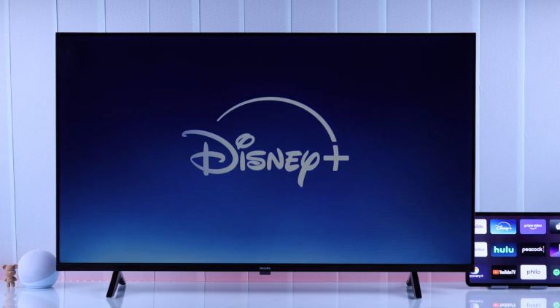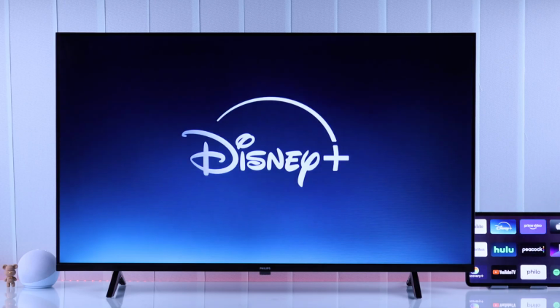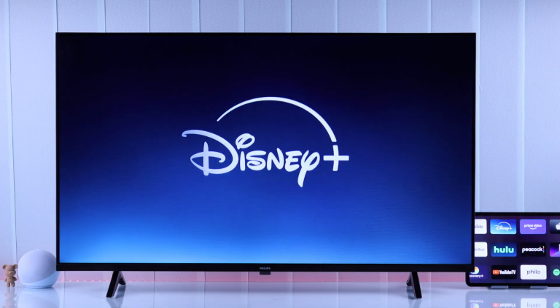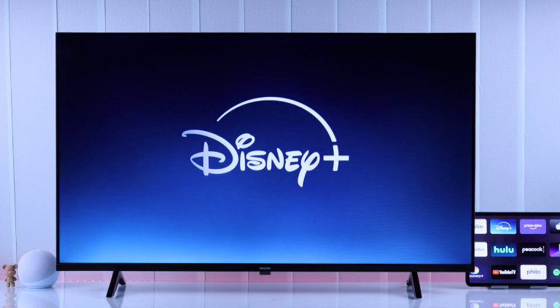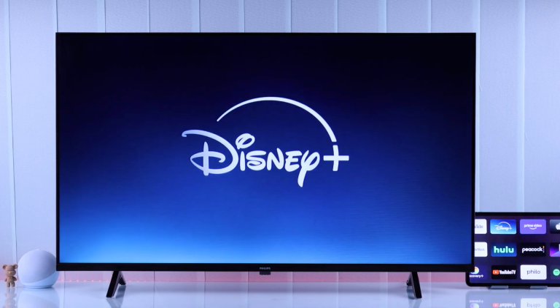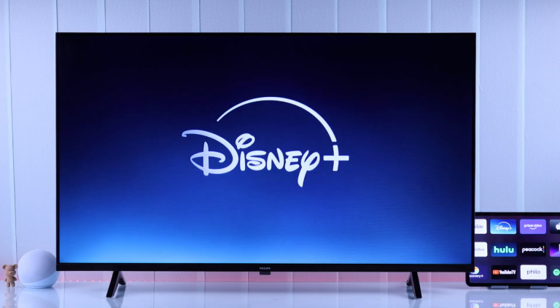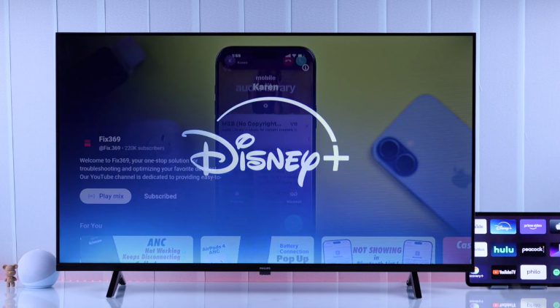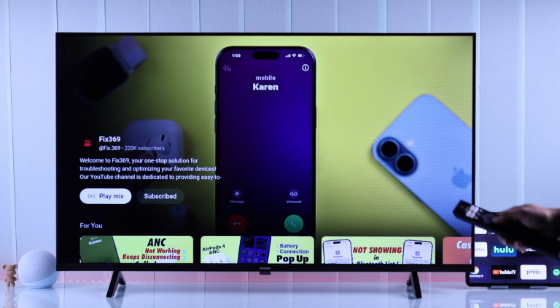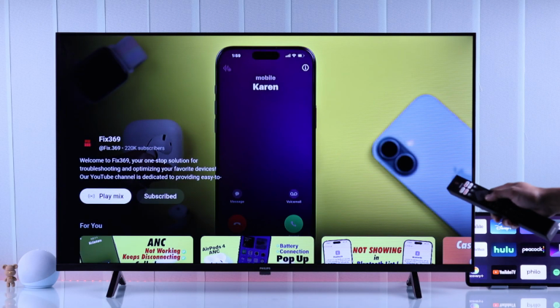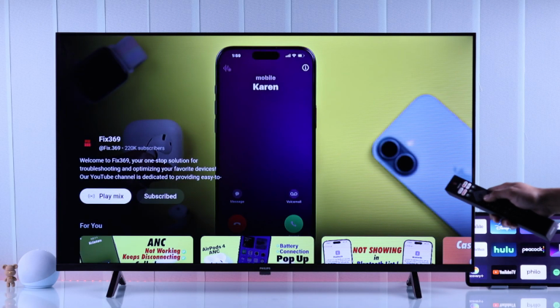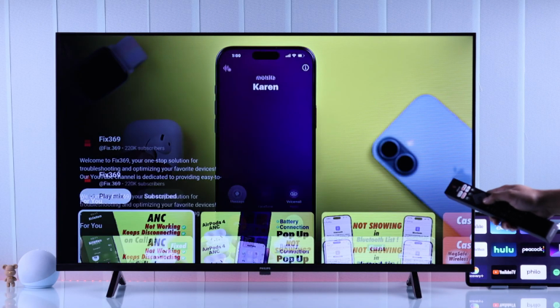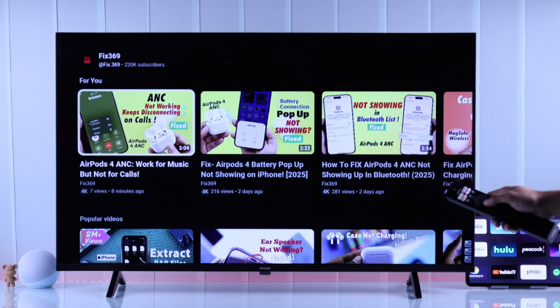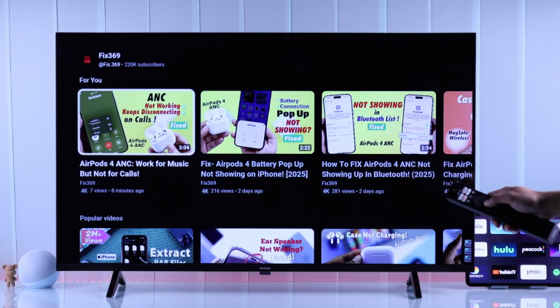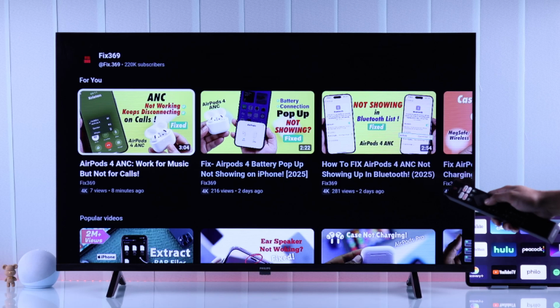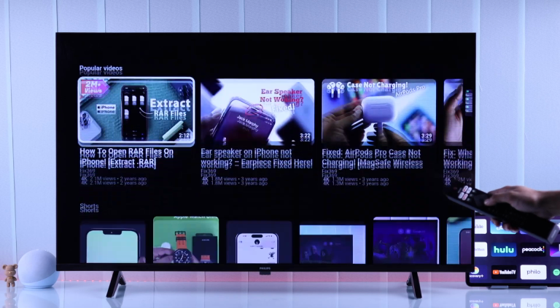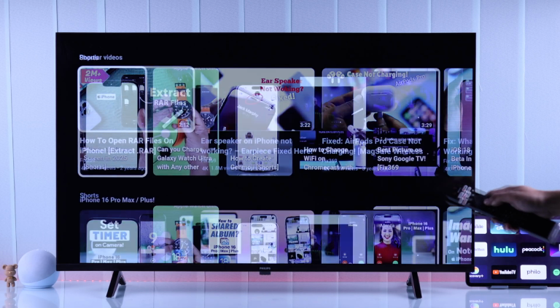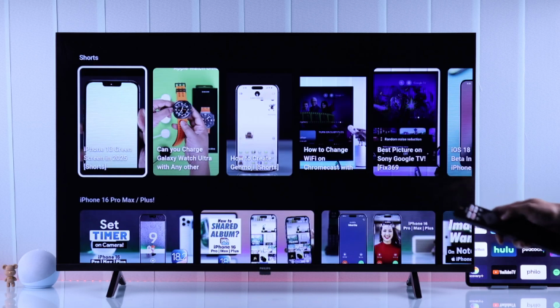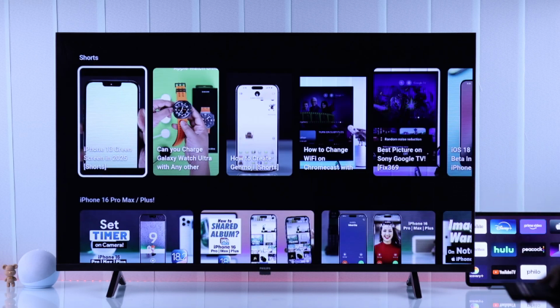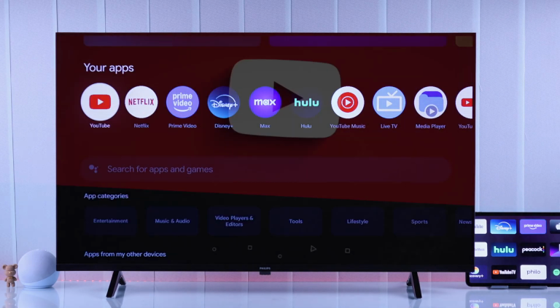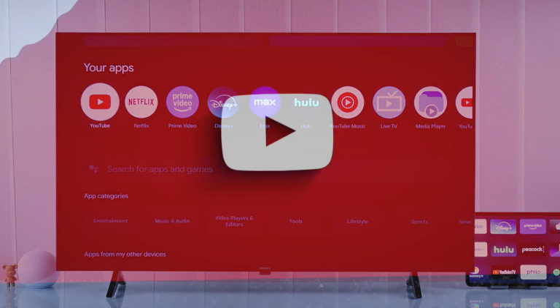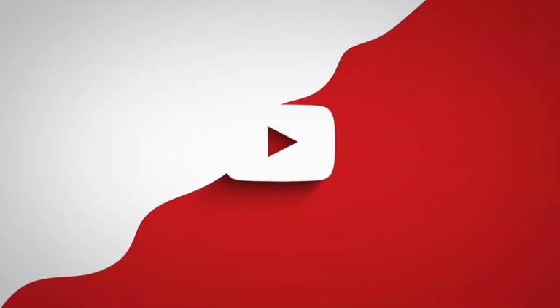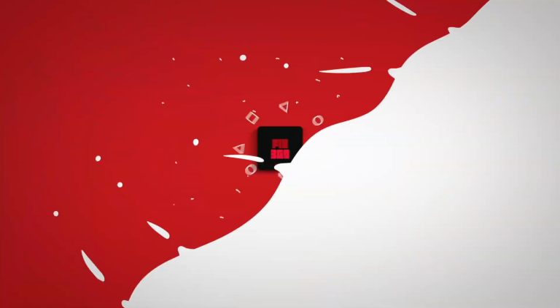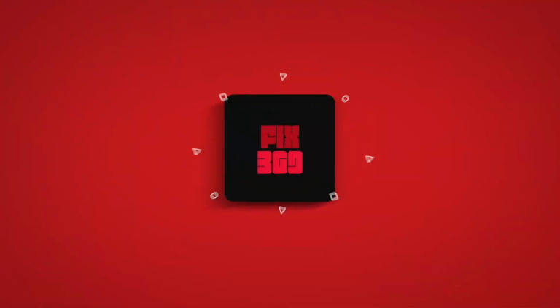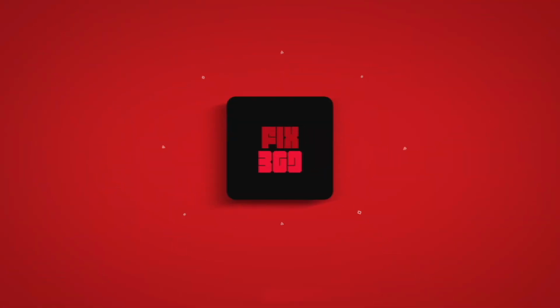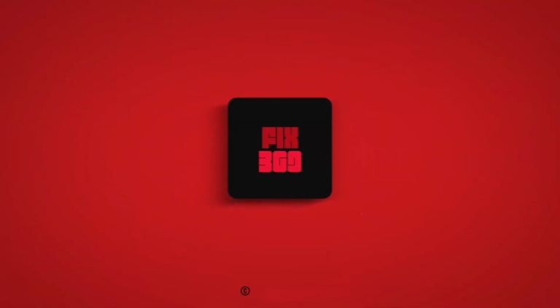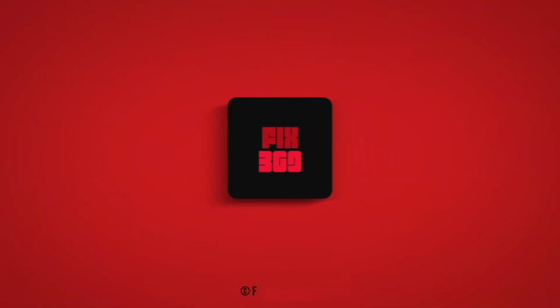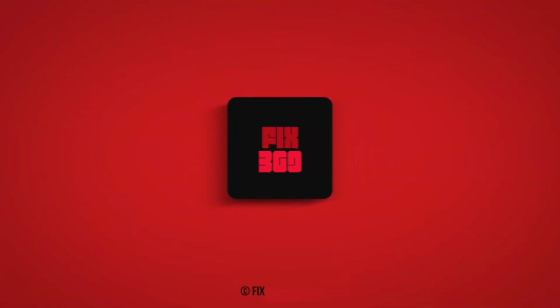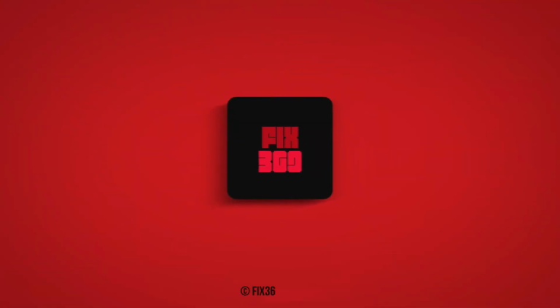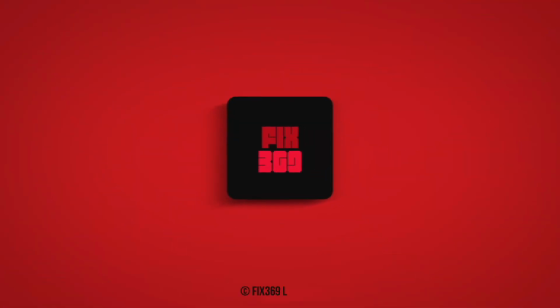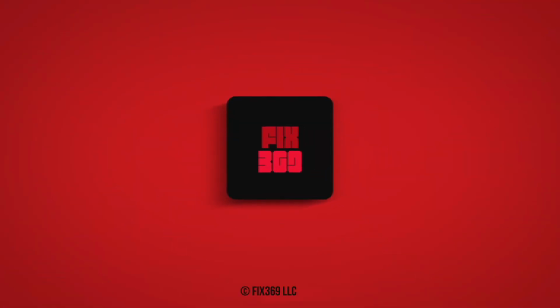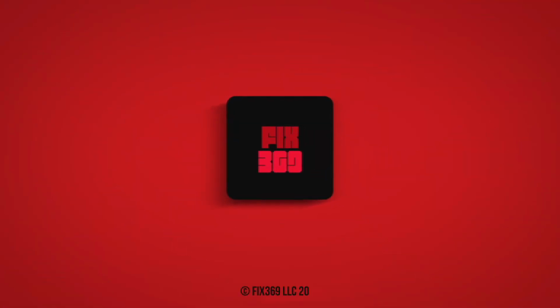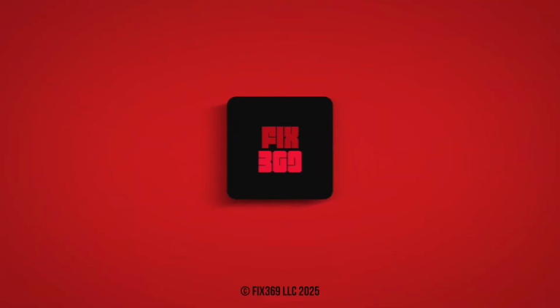So that's how you troubleshoot app problems on your Philips Smart TV. Let us know how it went down below, and if this helps, drop a like and subscribe for more.